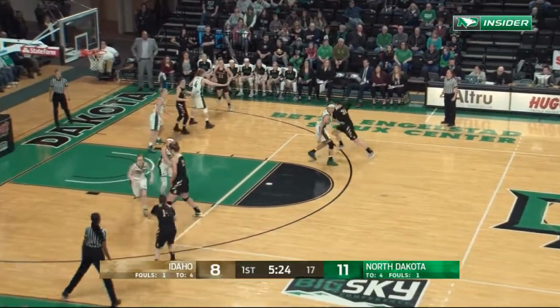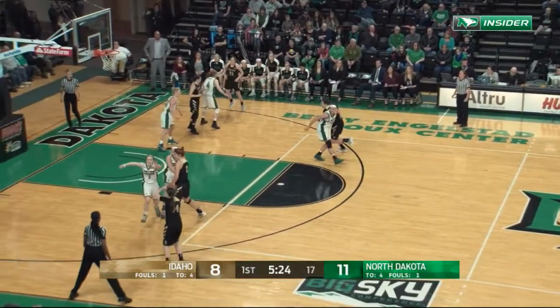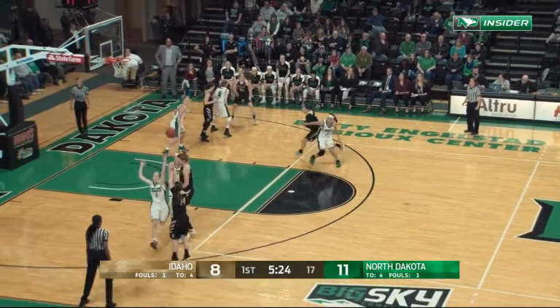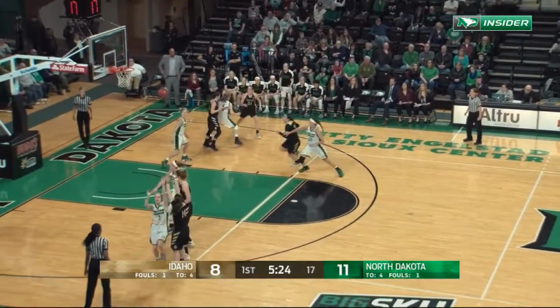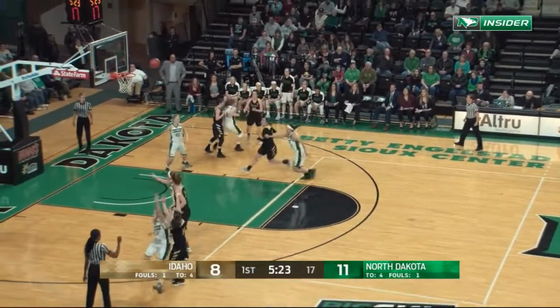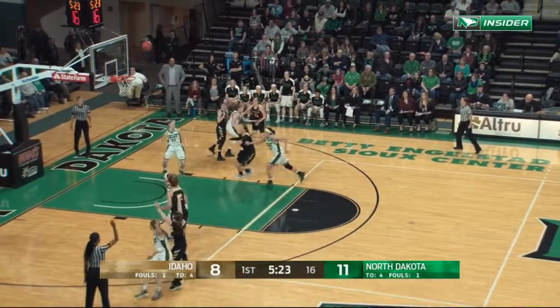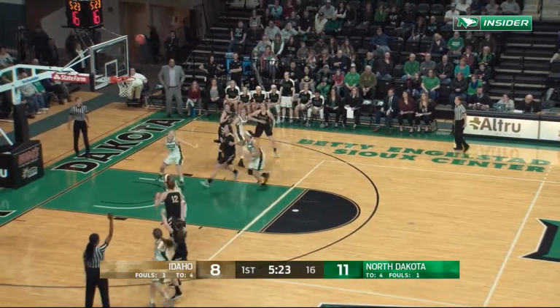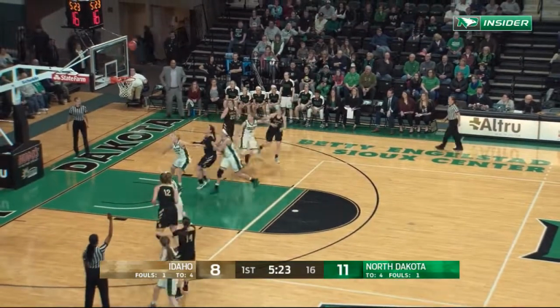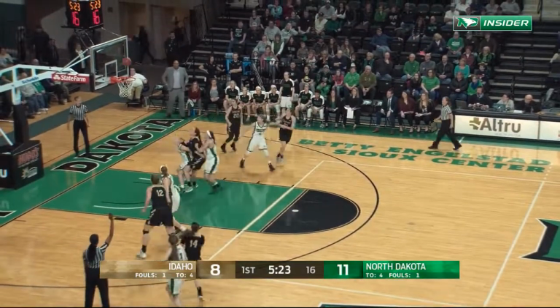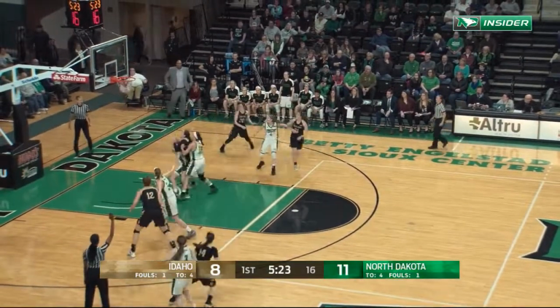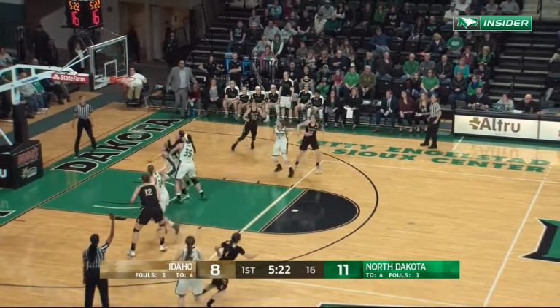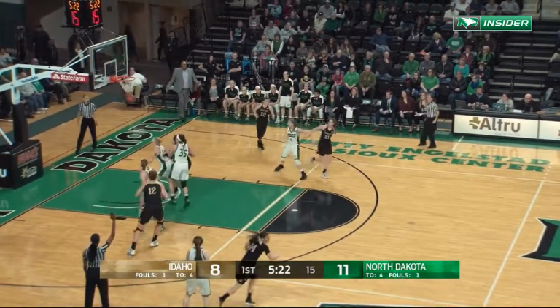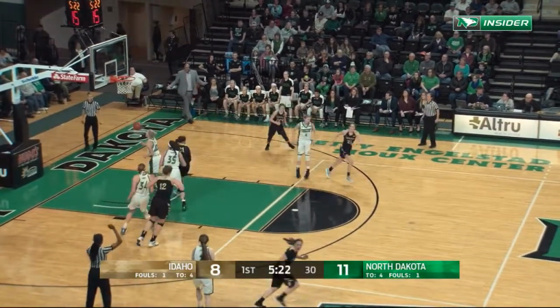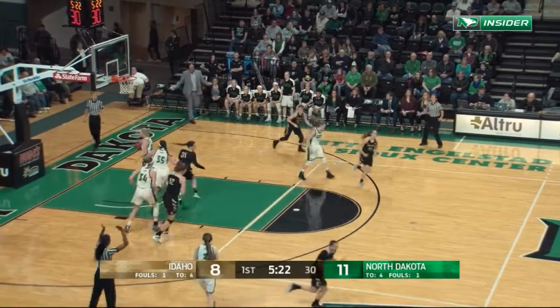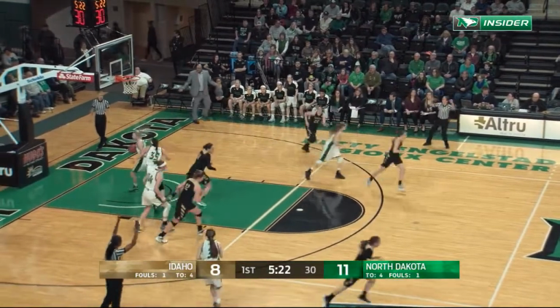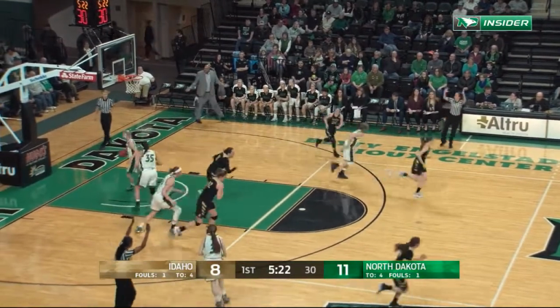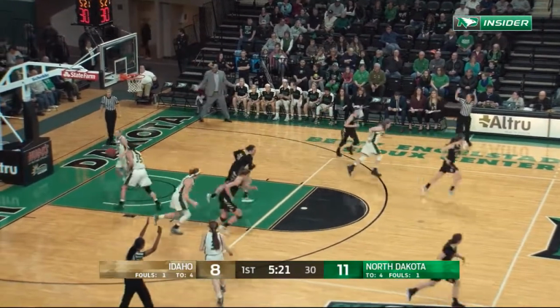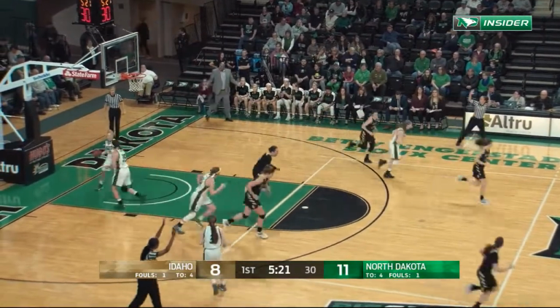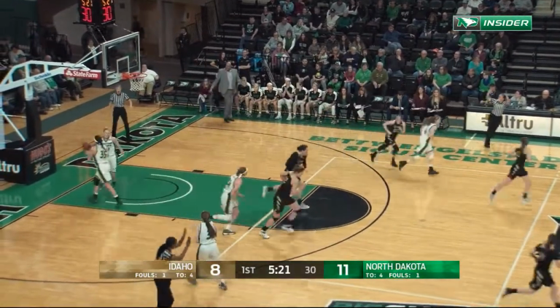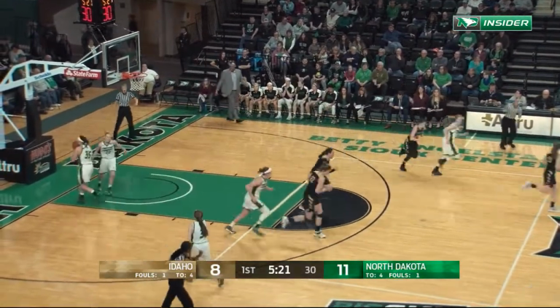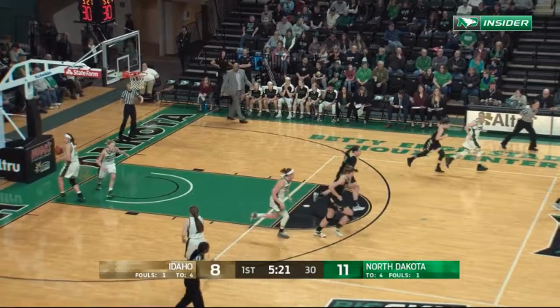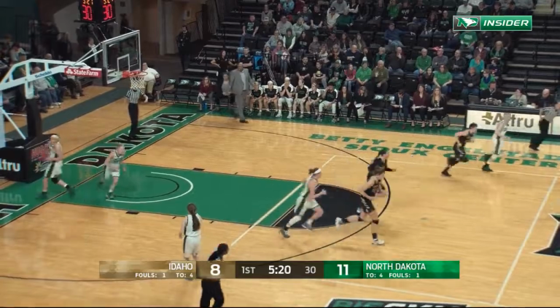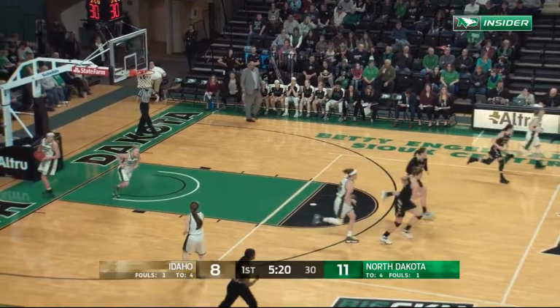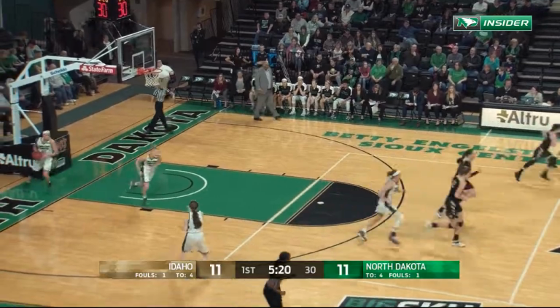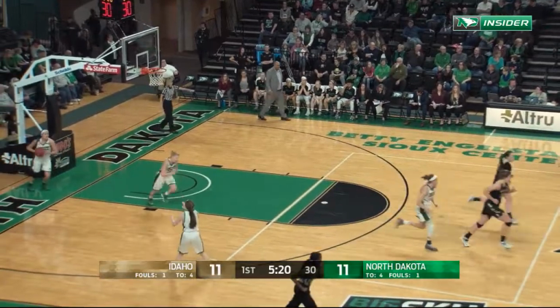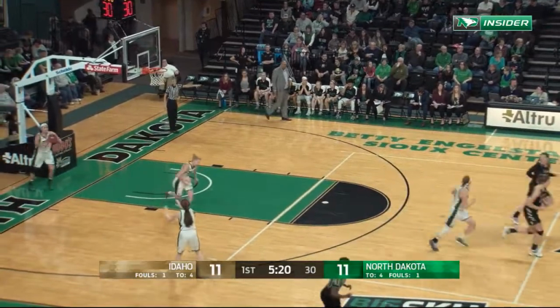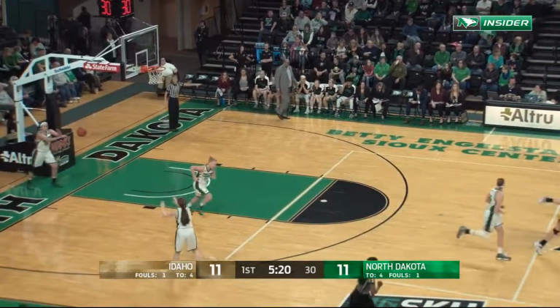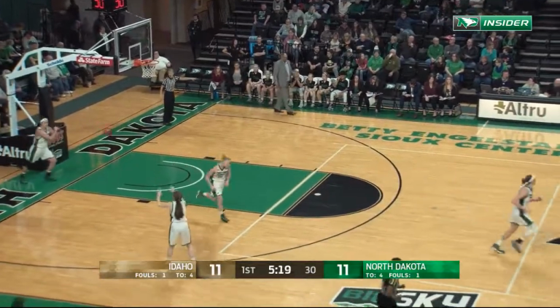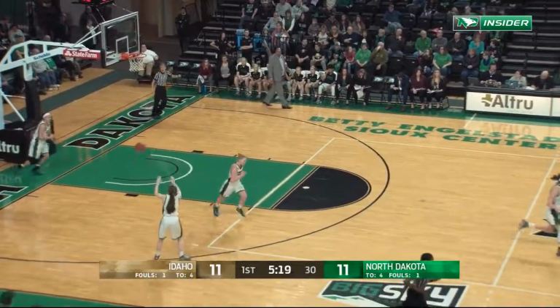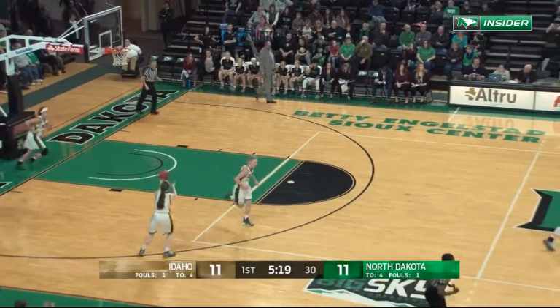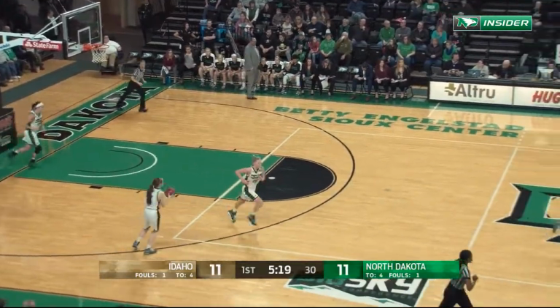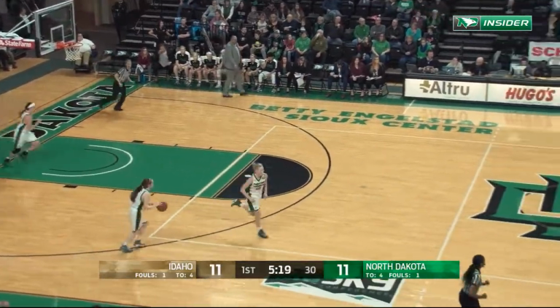Left side, here's another three going up — that one good. Taylor Pierce triples up for Idaho.